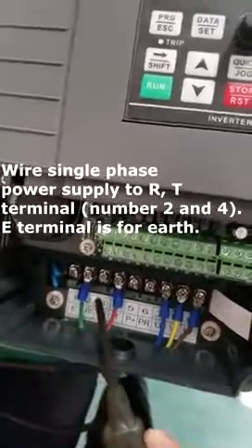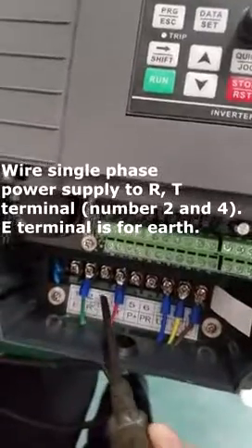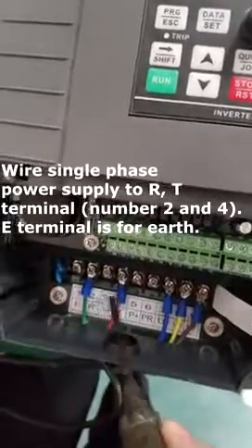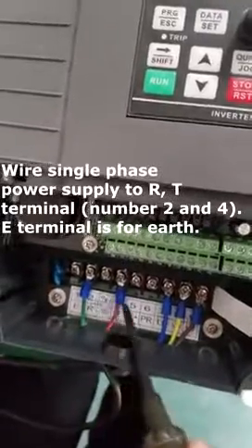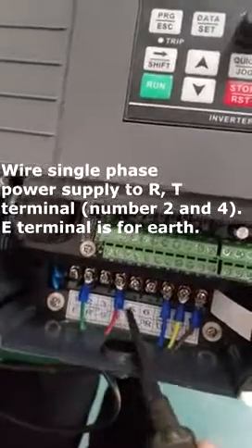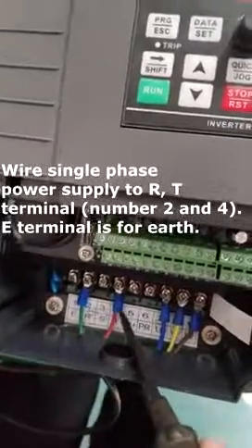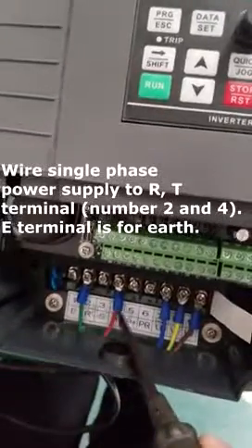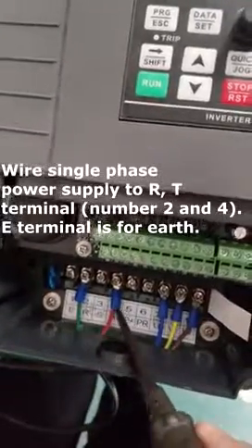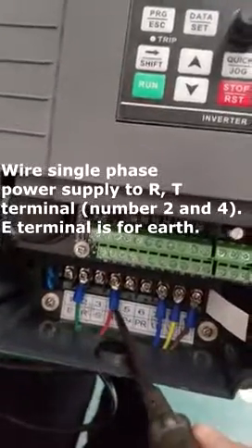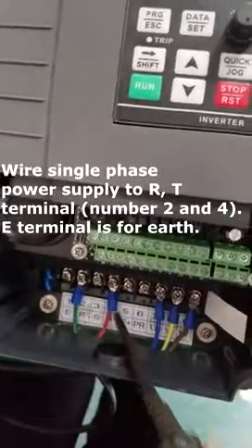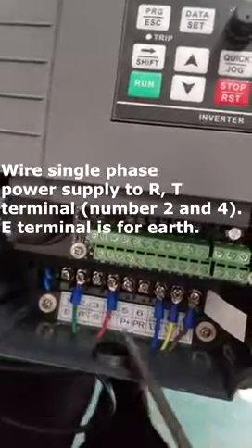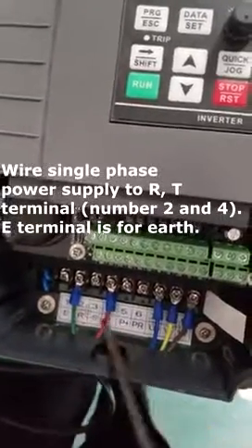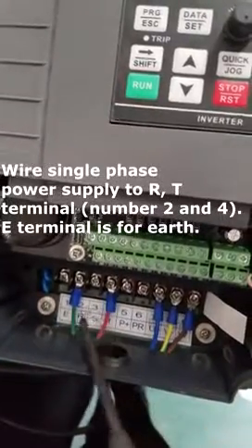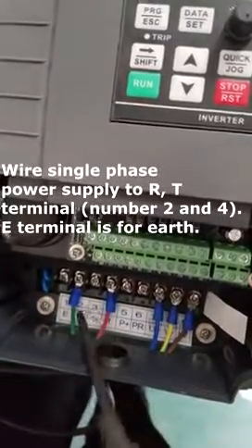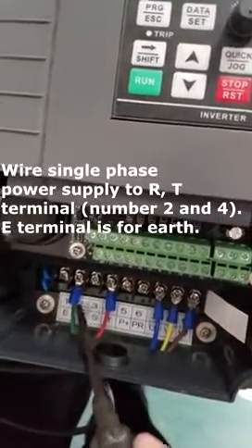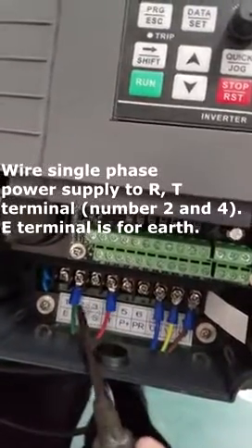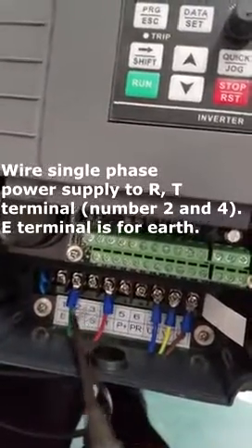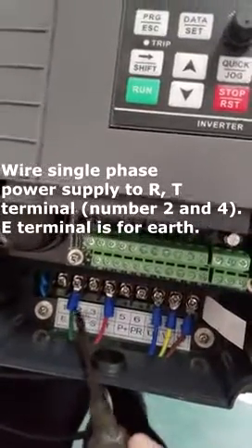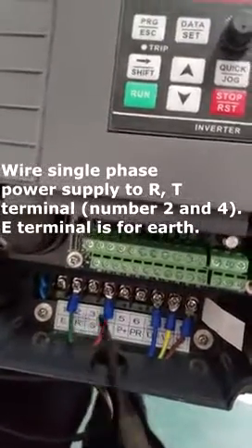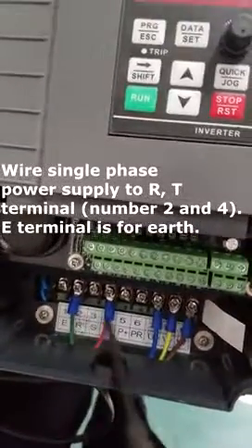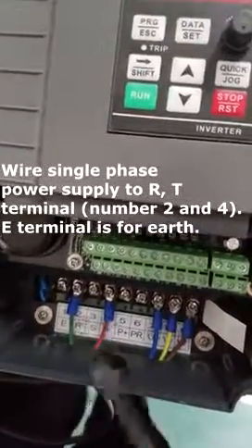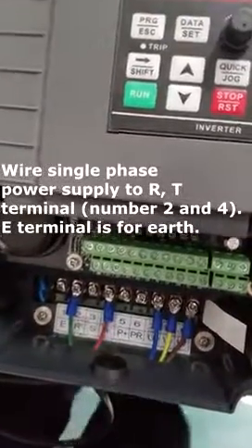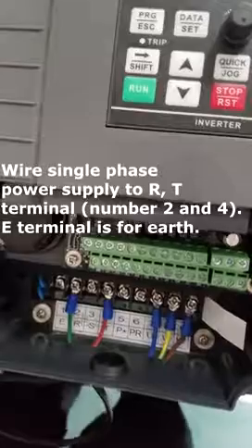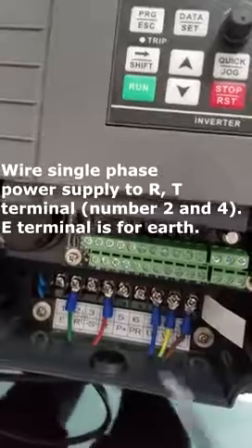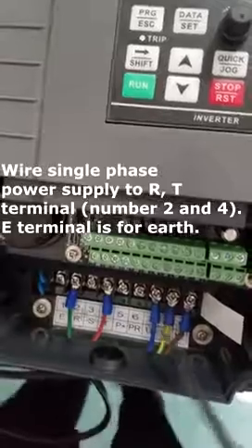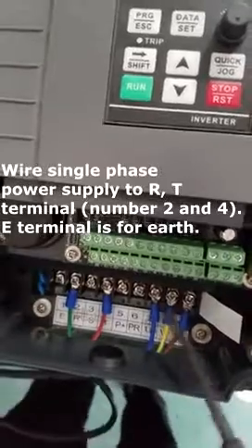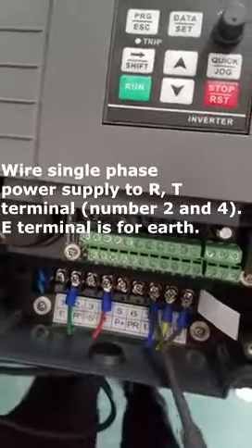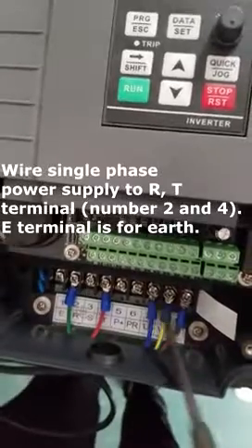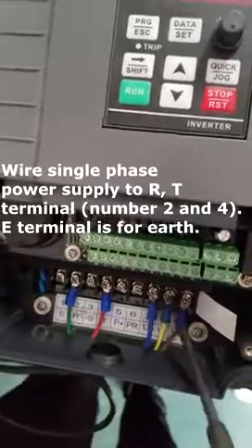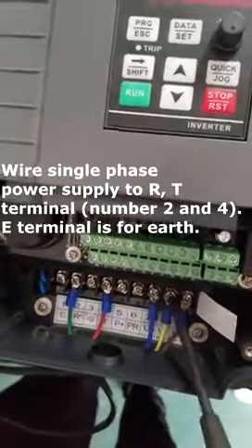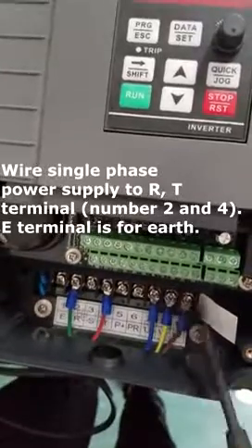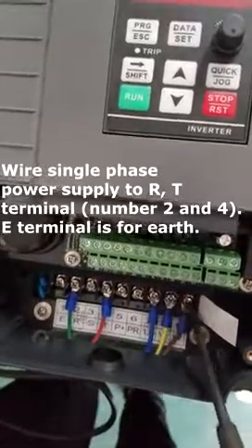Wire single phase power supply to R, T, E terminals. The E terminal is for Earth.